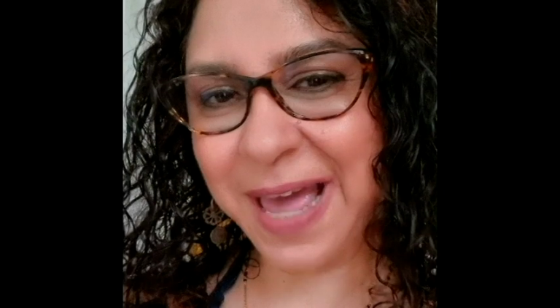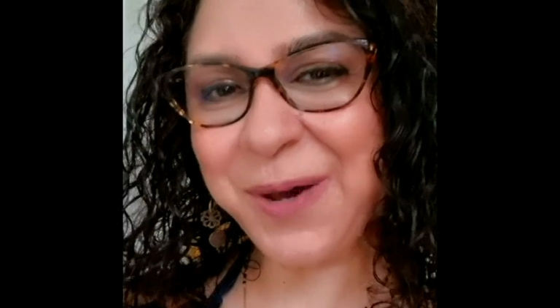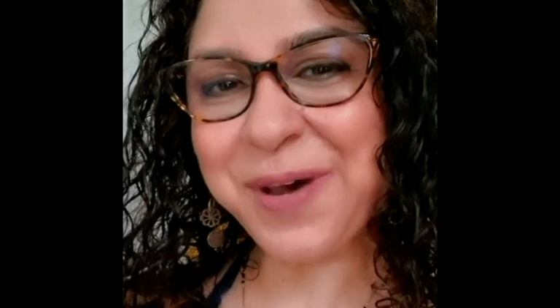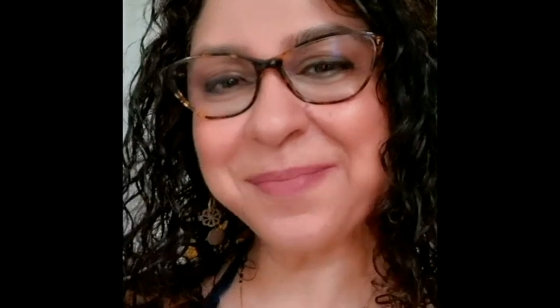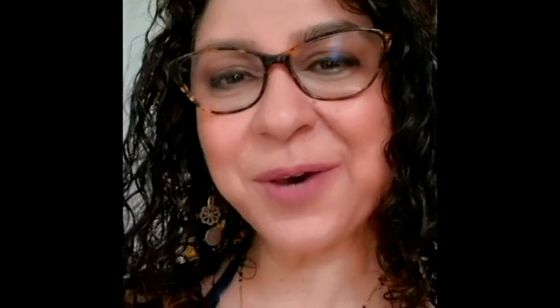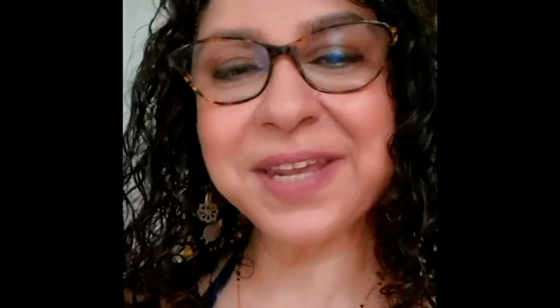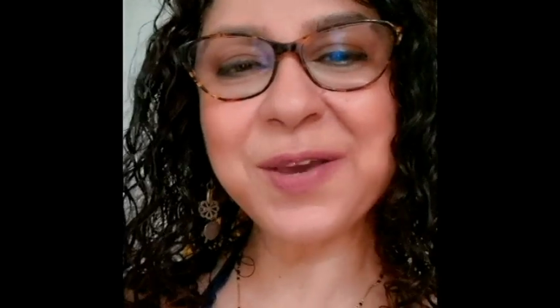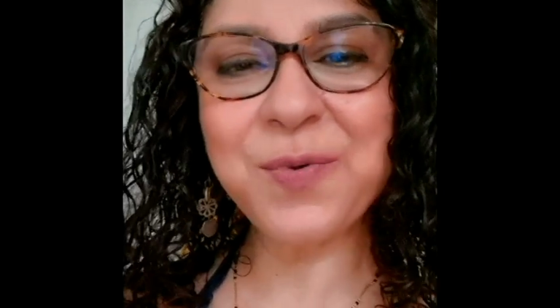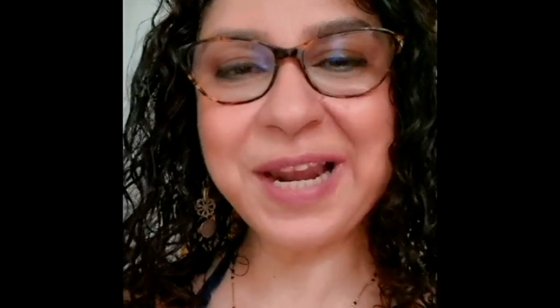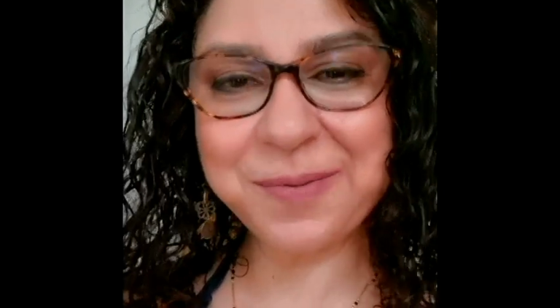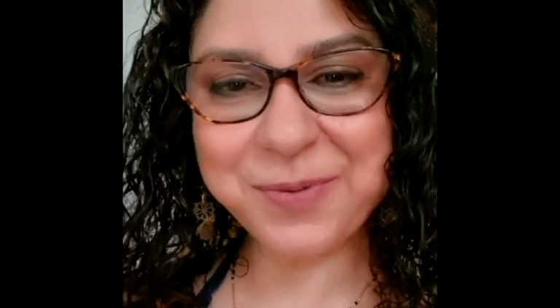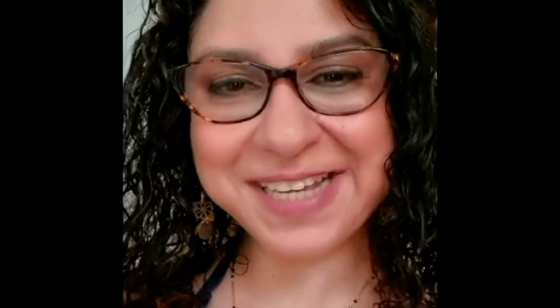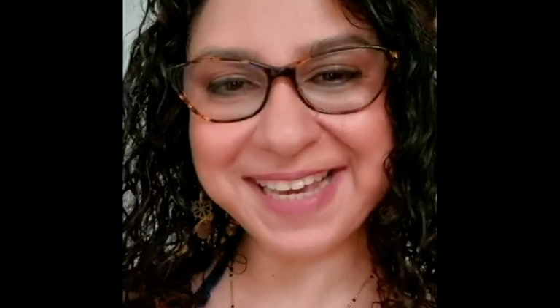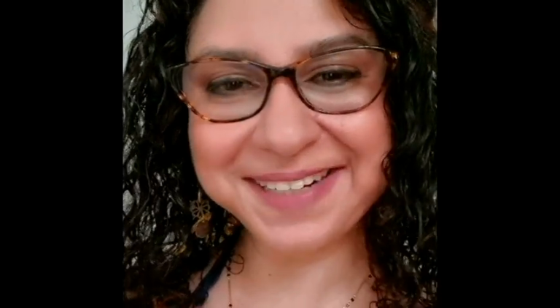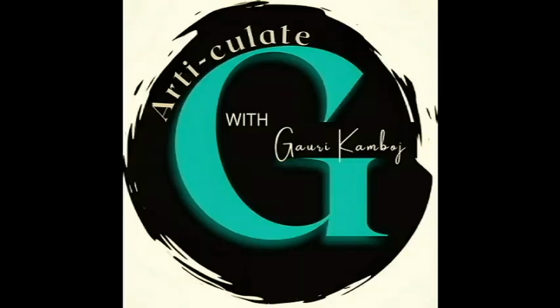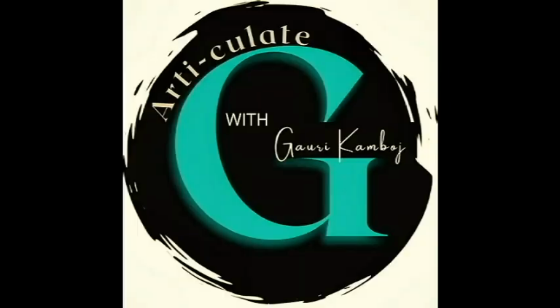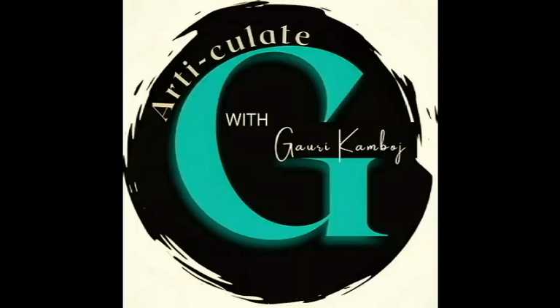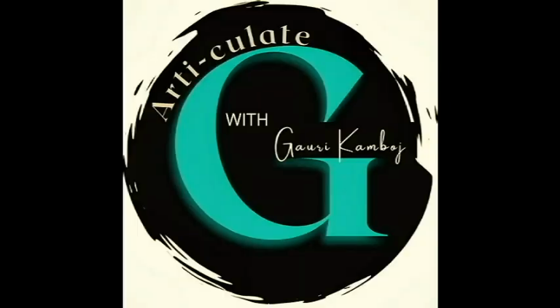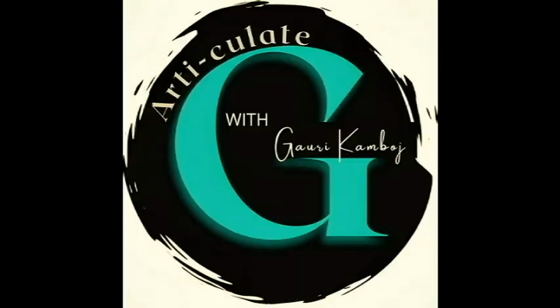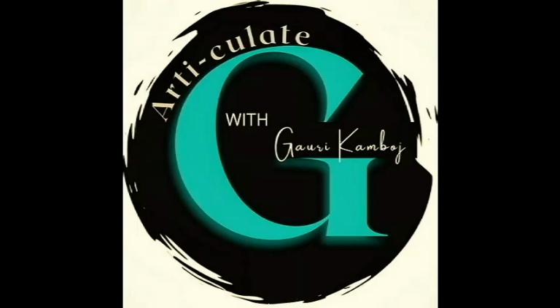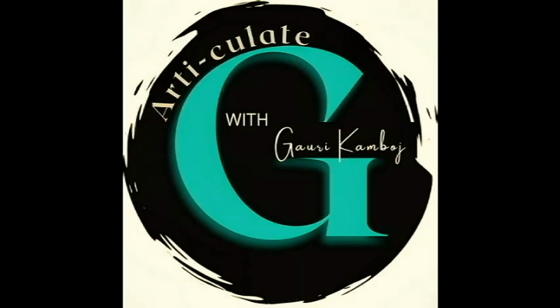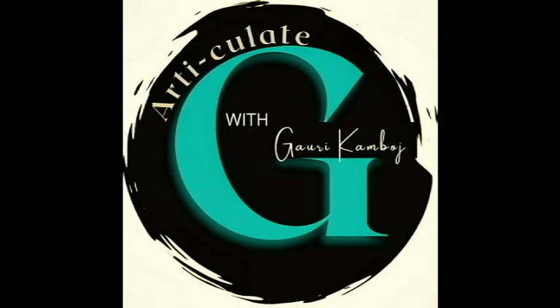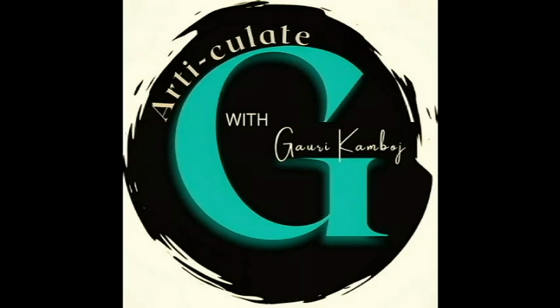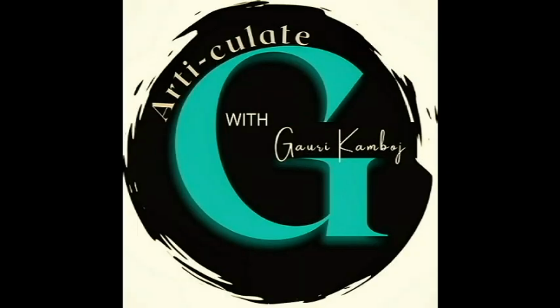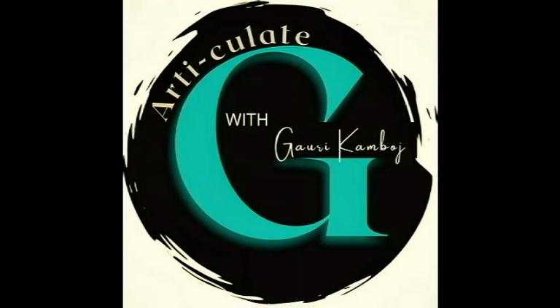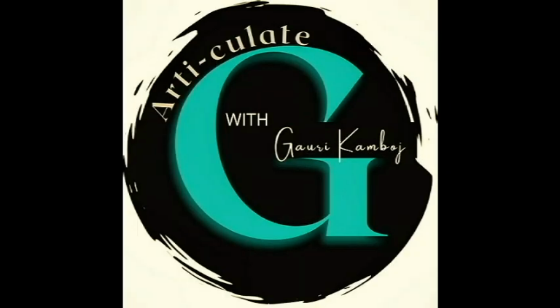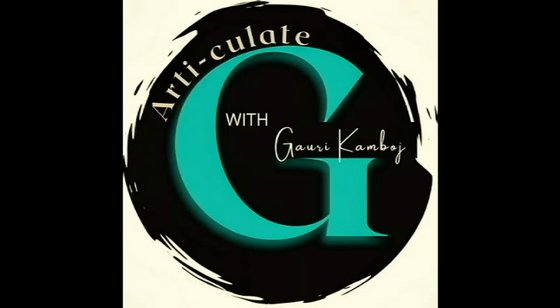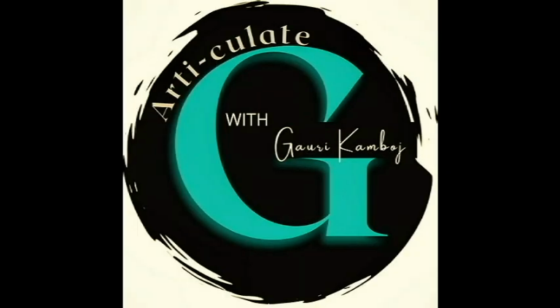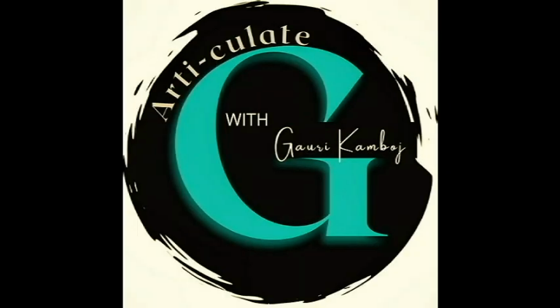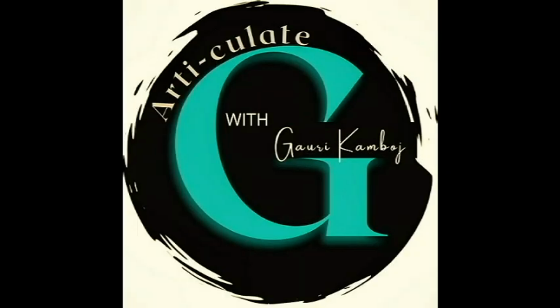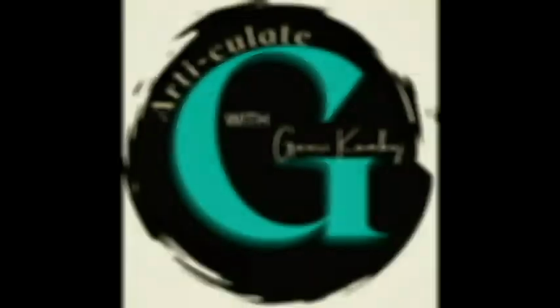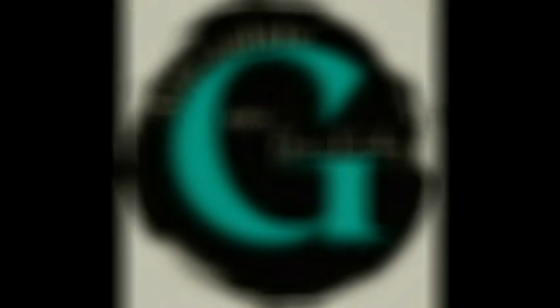Hello, I'm Gowri. Welcome to my channel, Articulate with Gowri Kamboj.